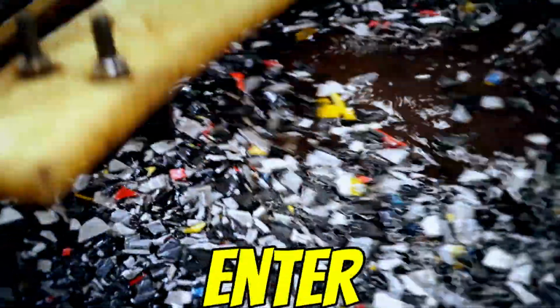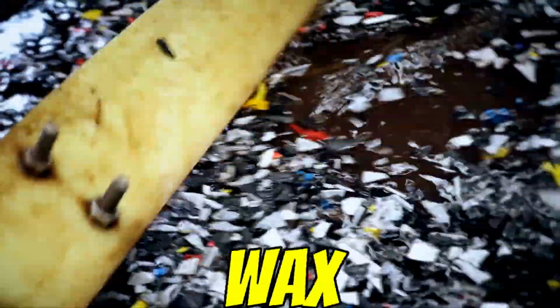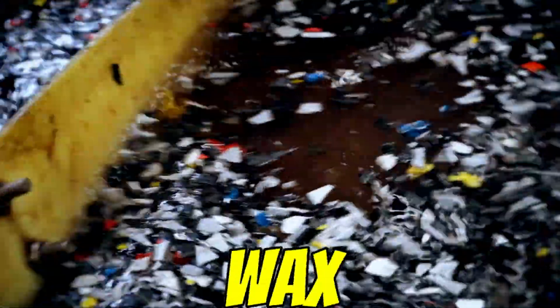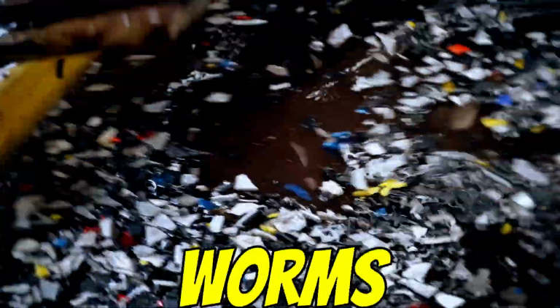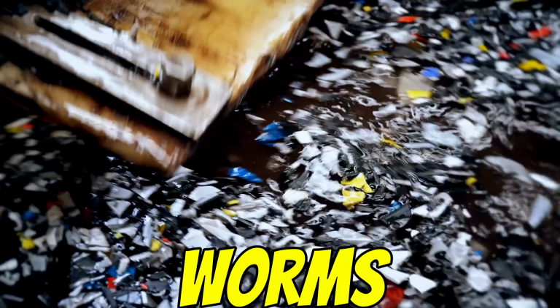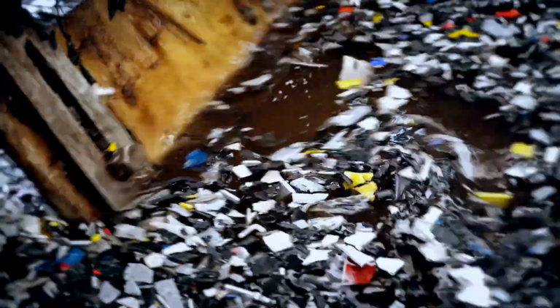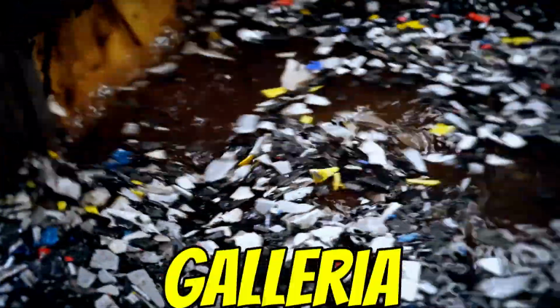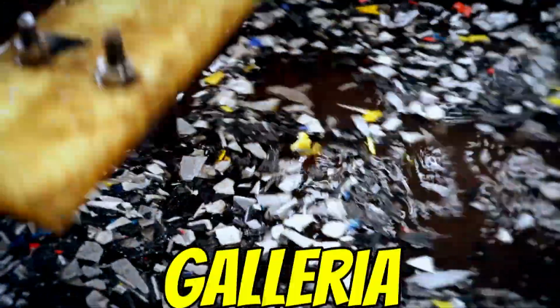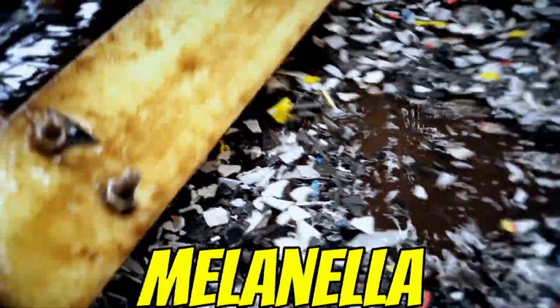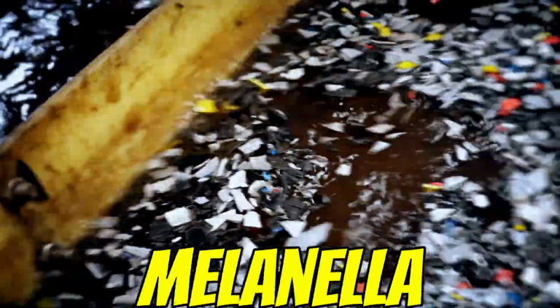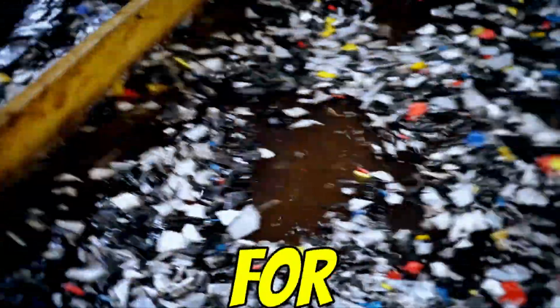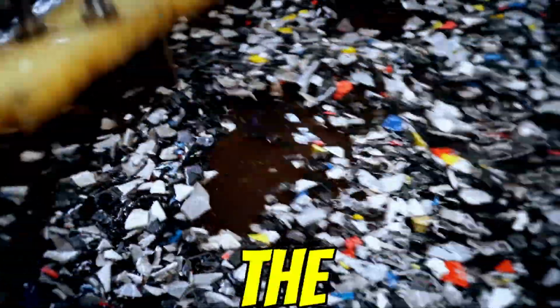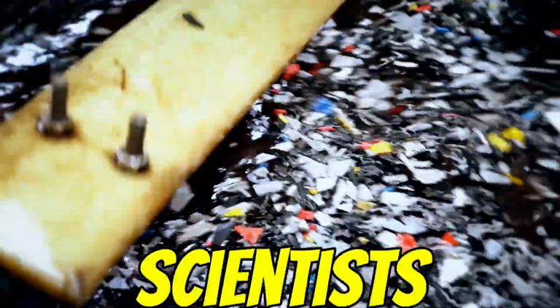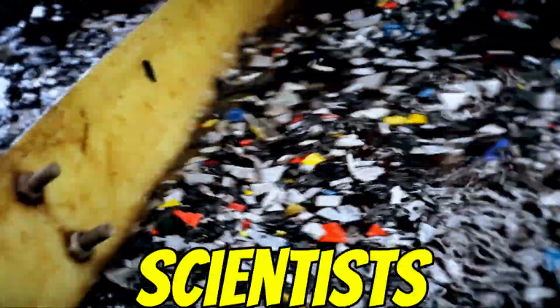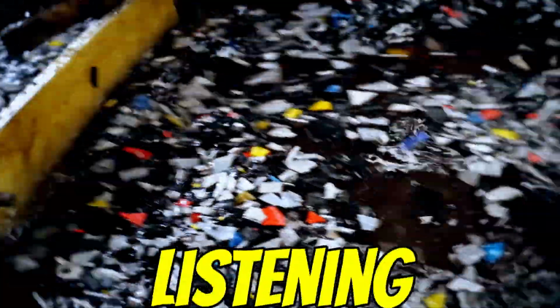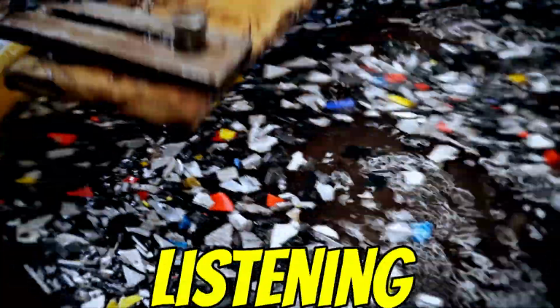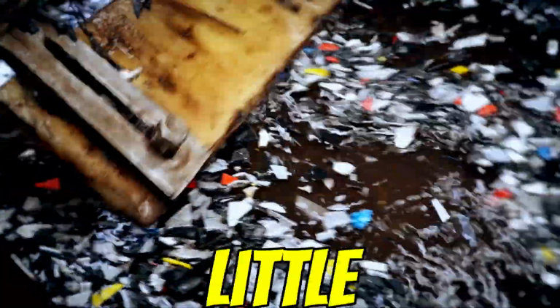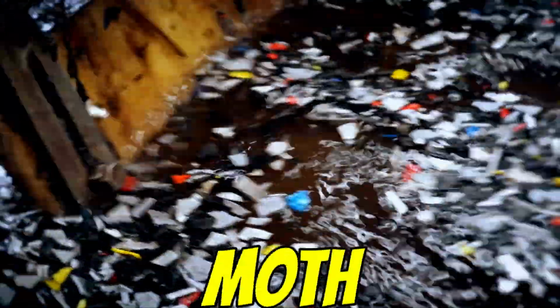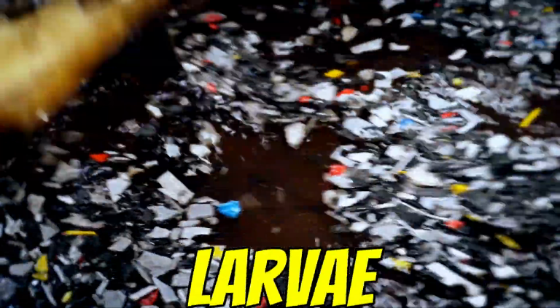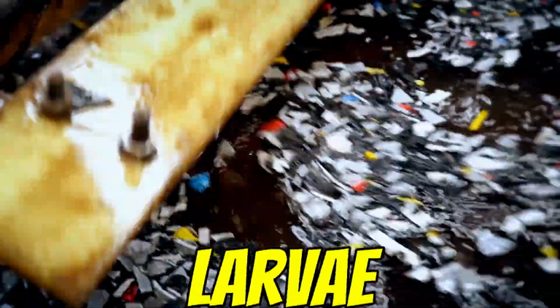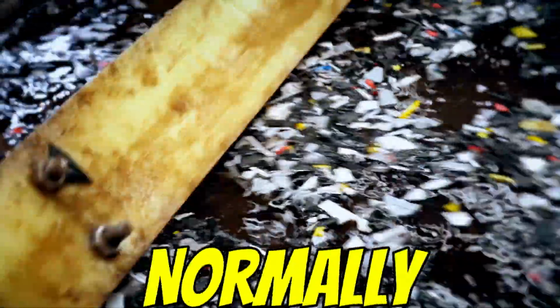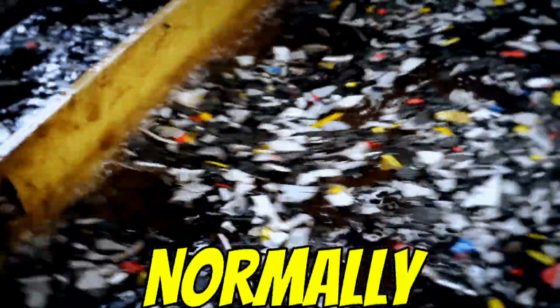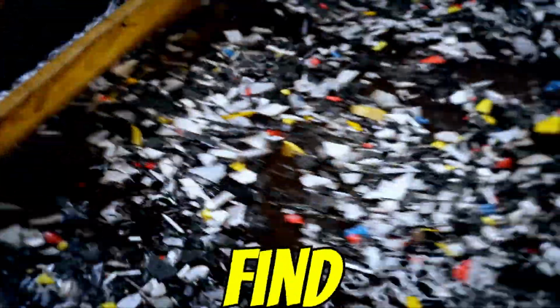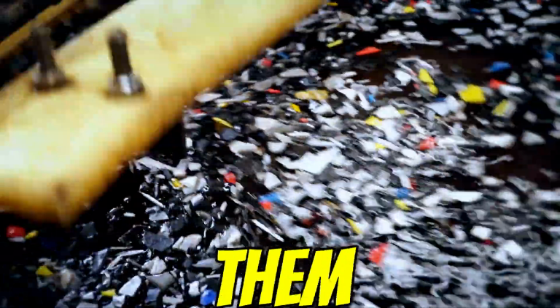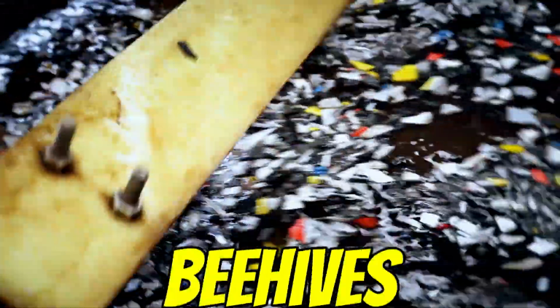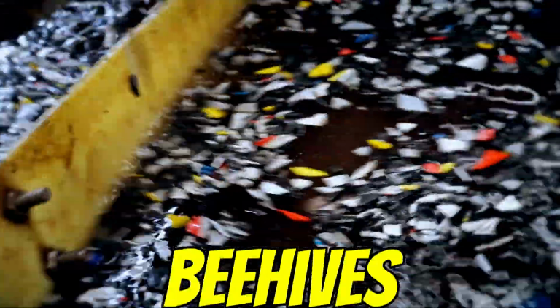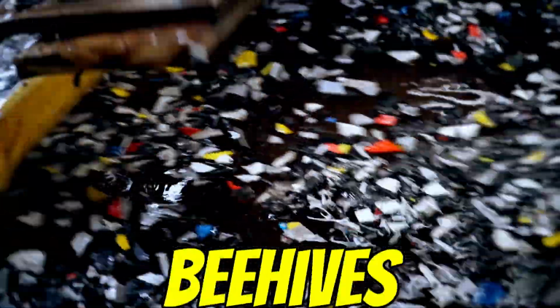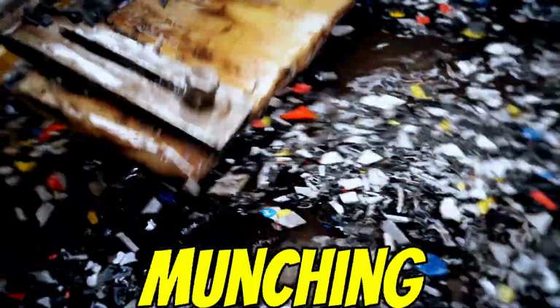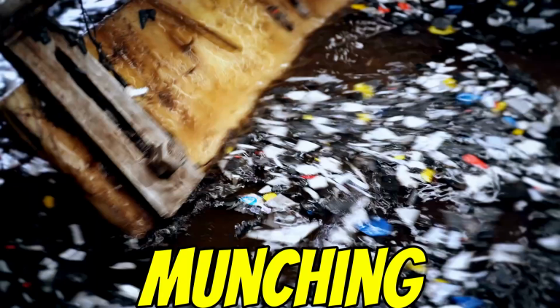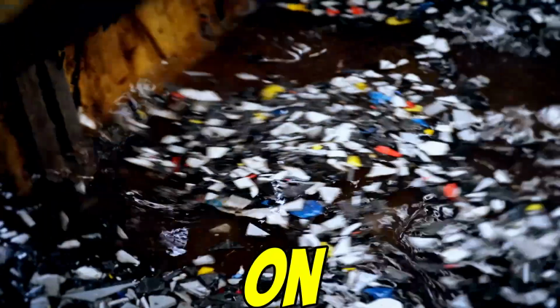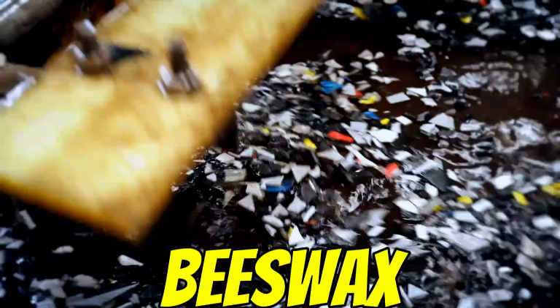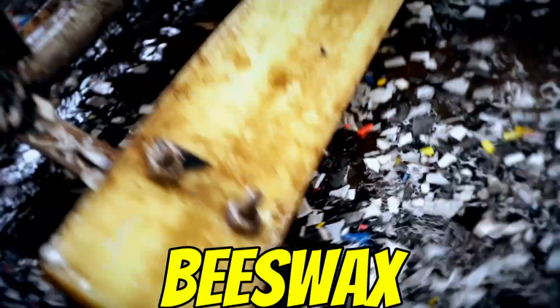And to the wax worms — Galleria mellonella, for the scientists listening. Little moth larvae. Normally you find them in beehives, munching on beeswax.